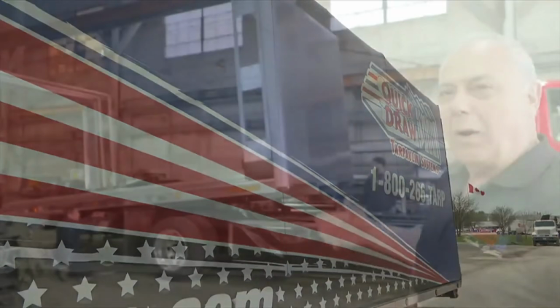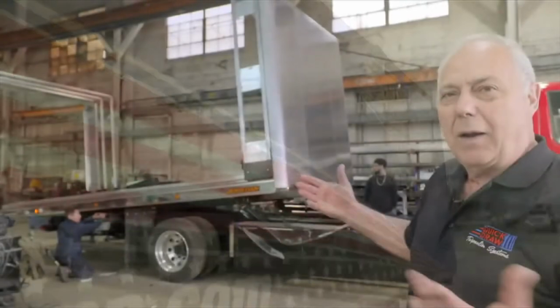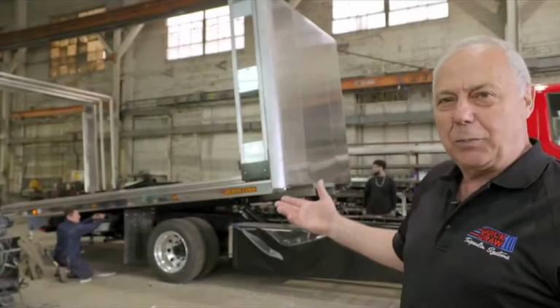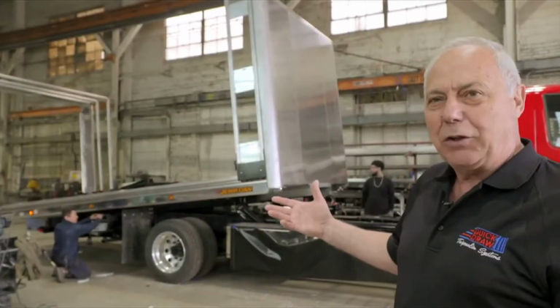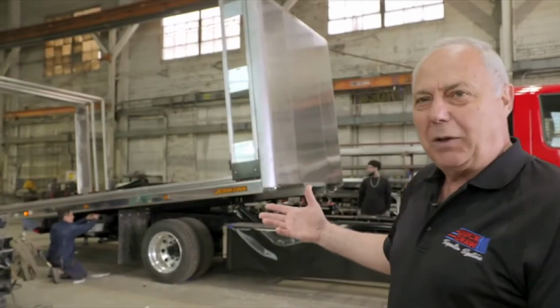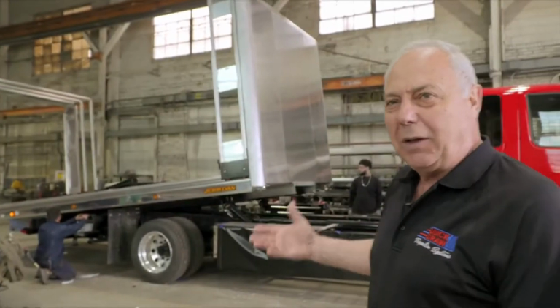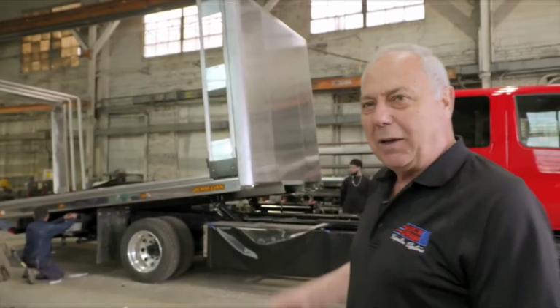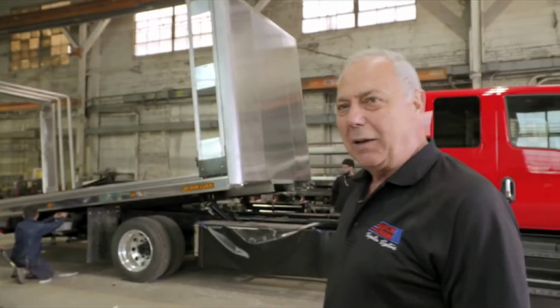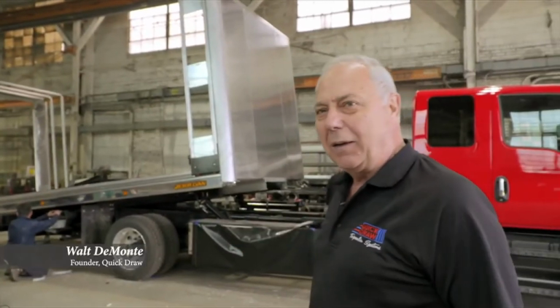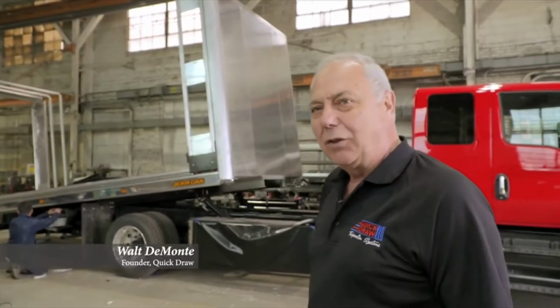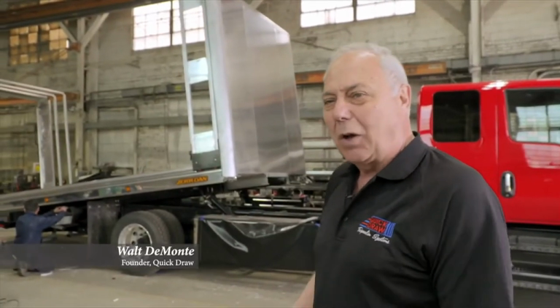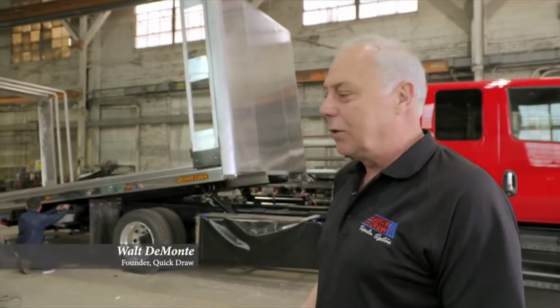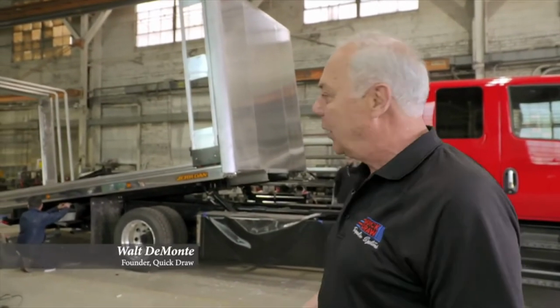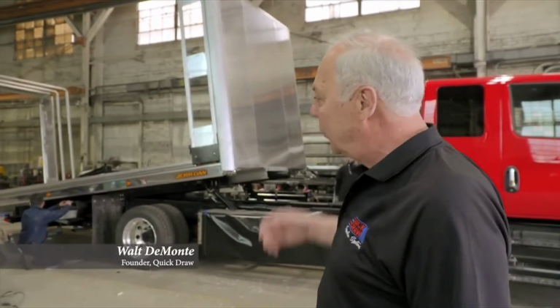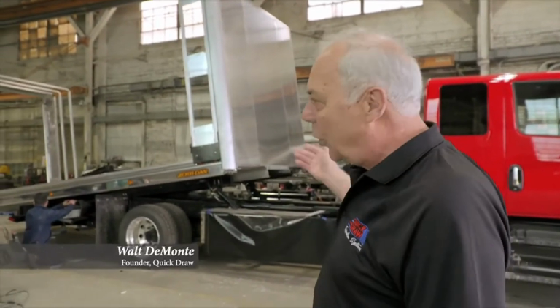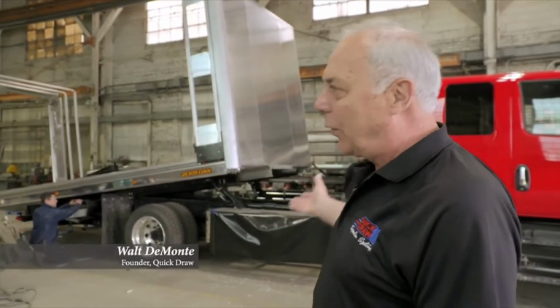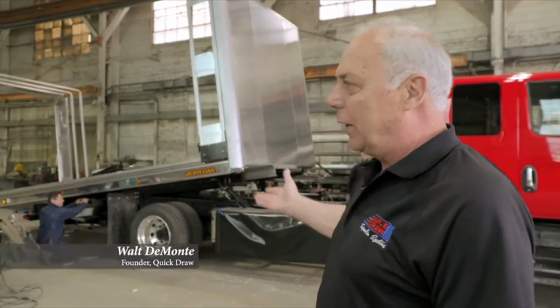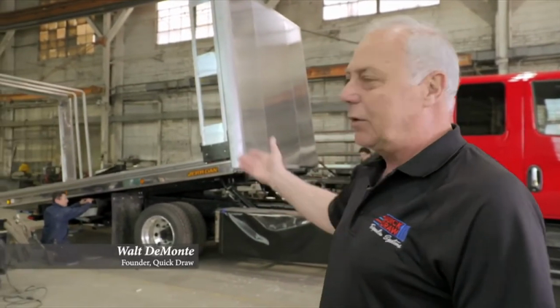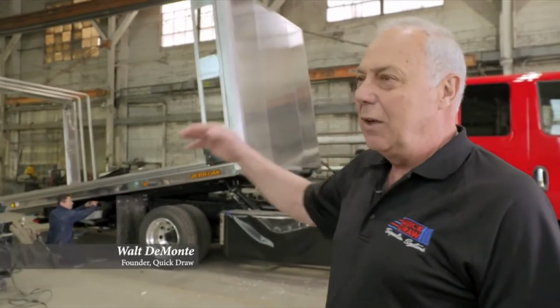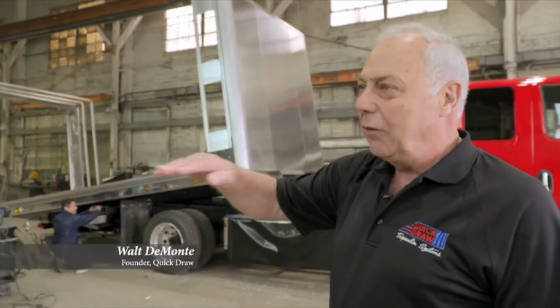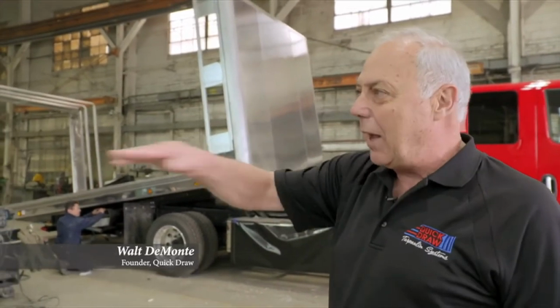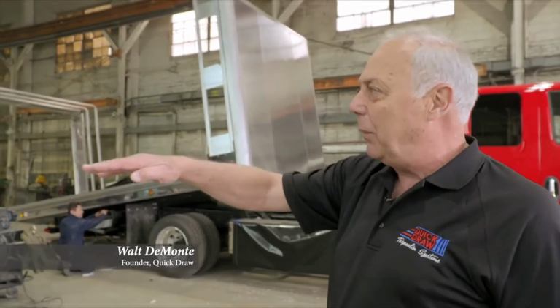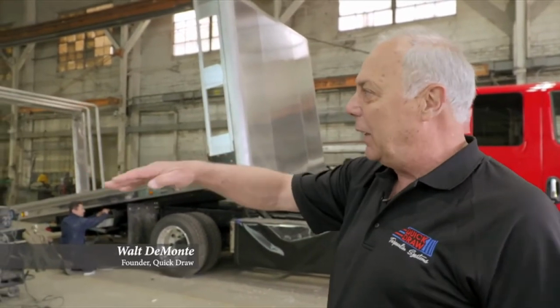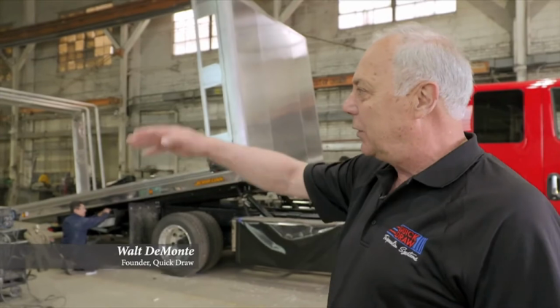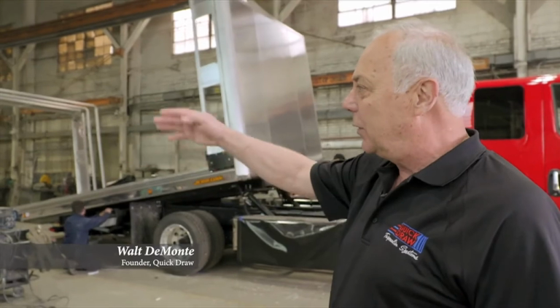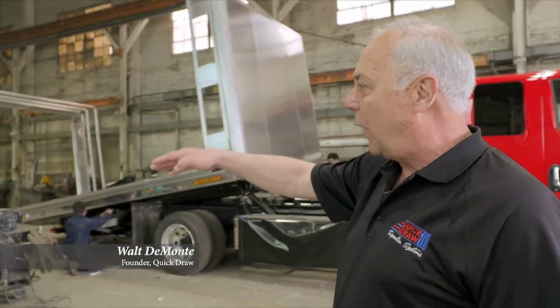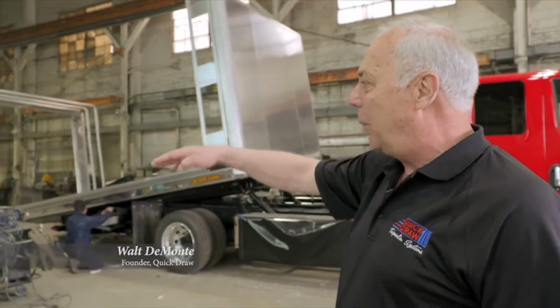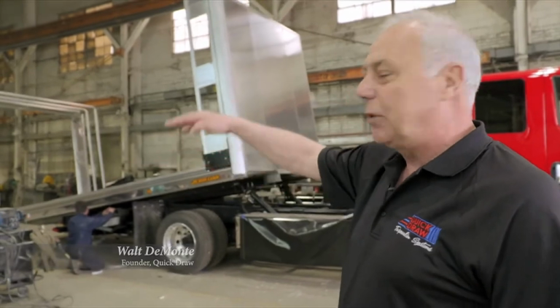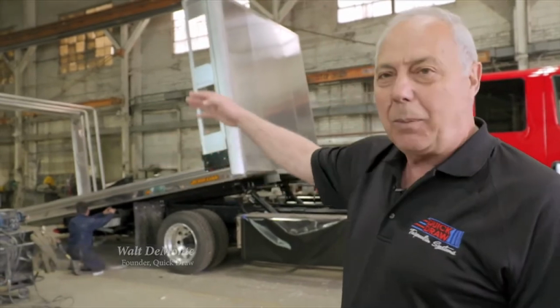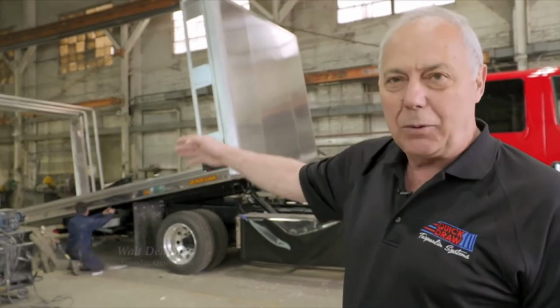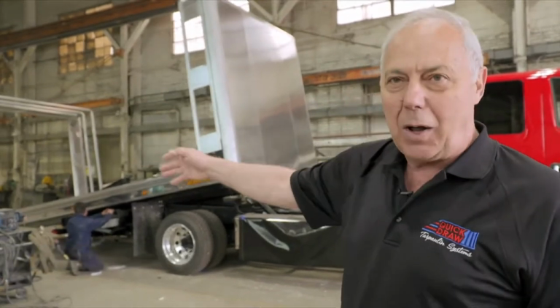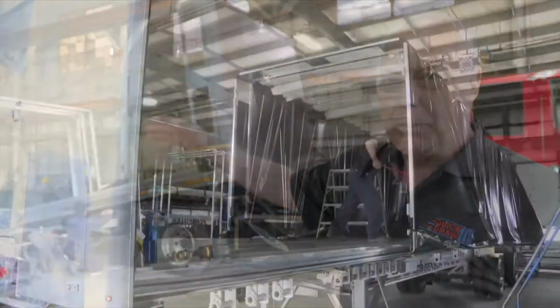We do a lot of specialty installs here — tow trucks, flatbeds, drops, double drops.